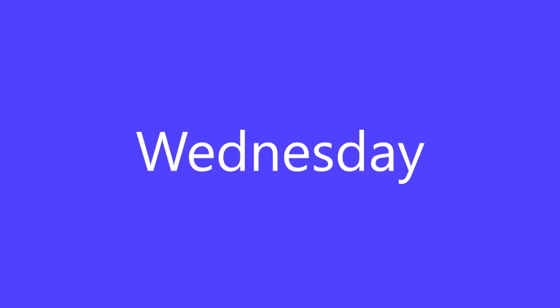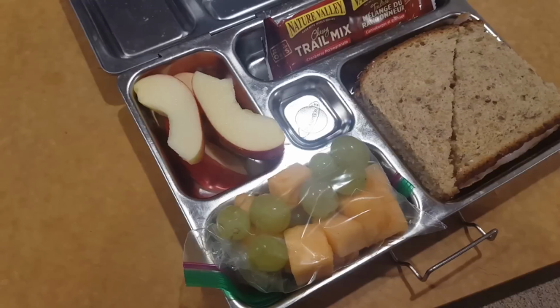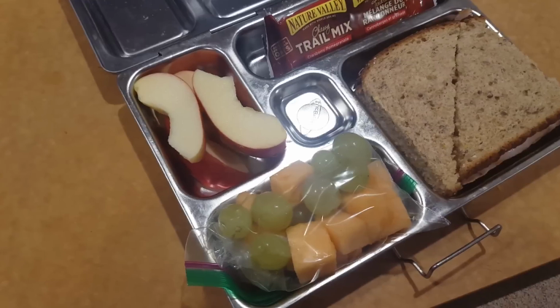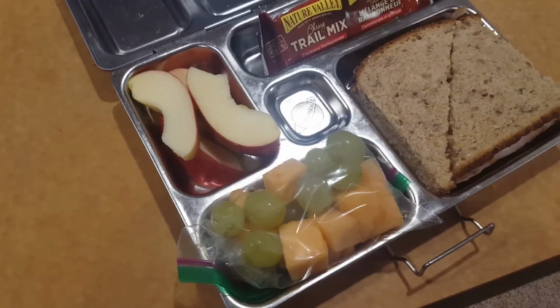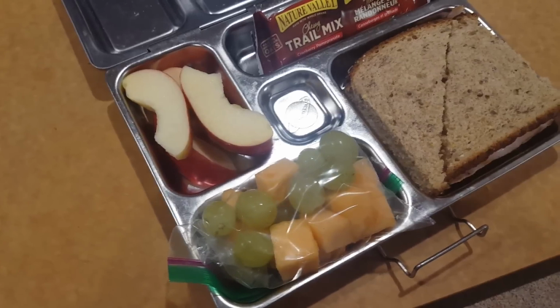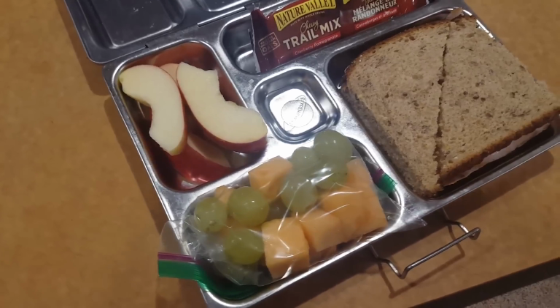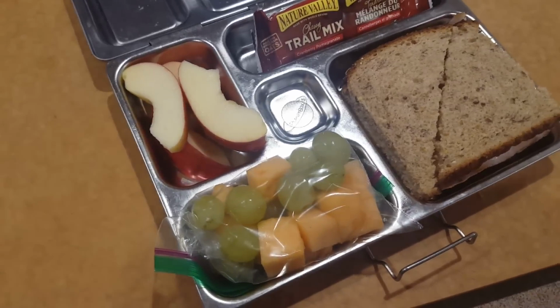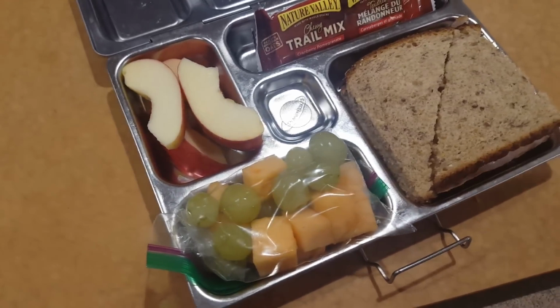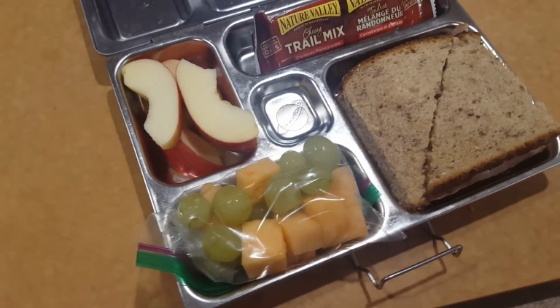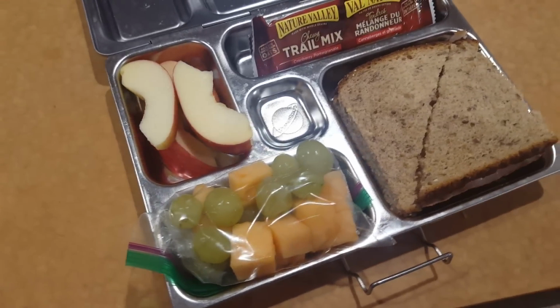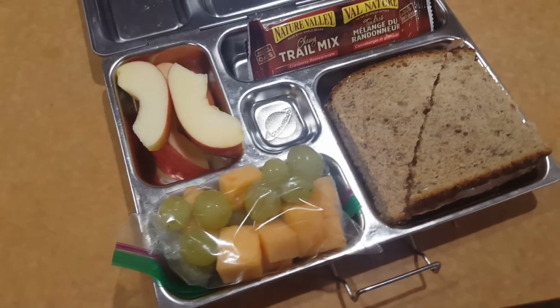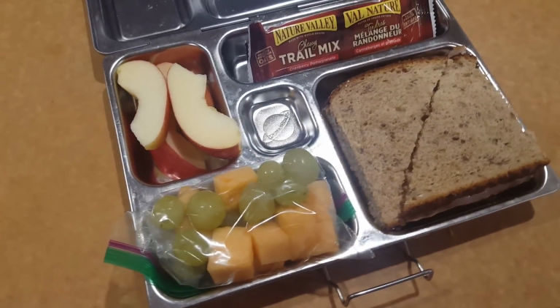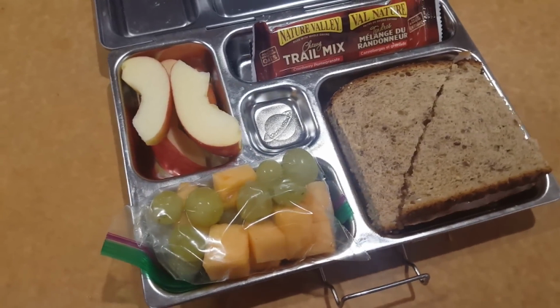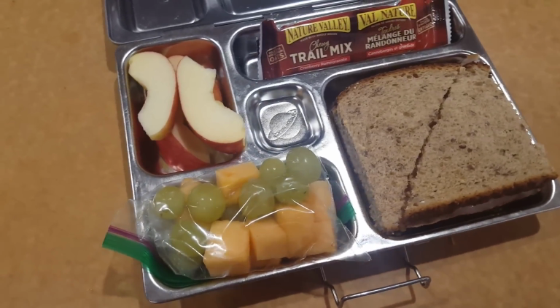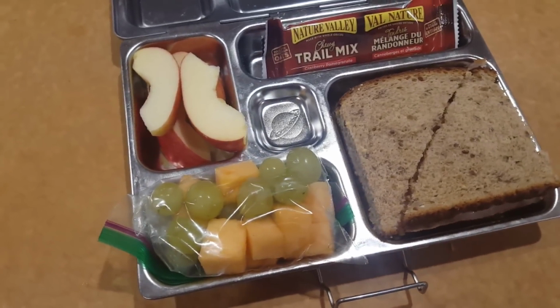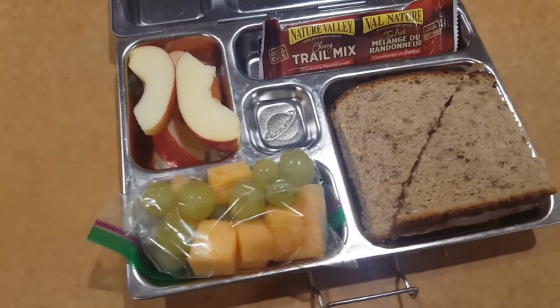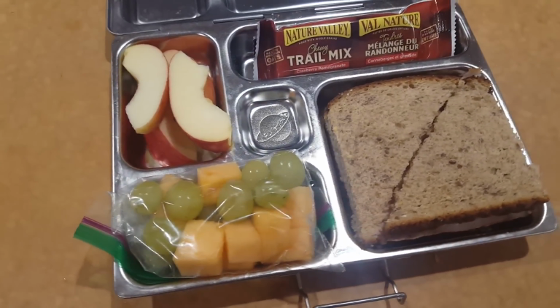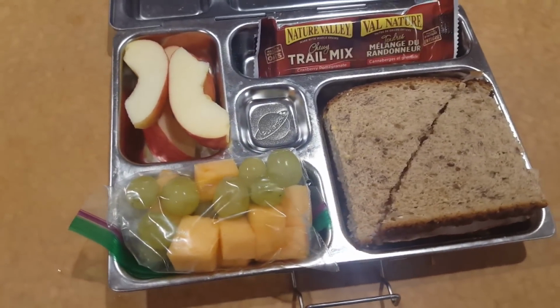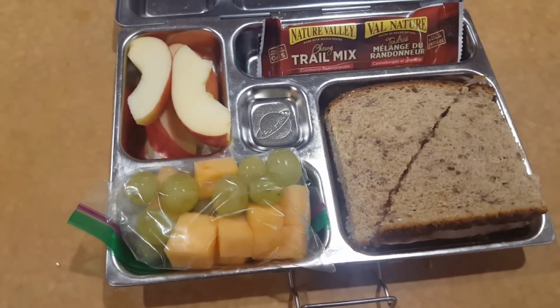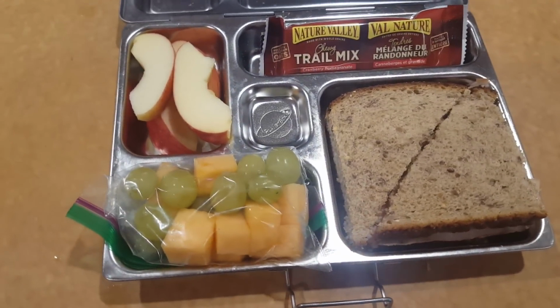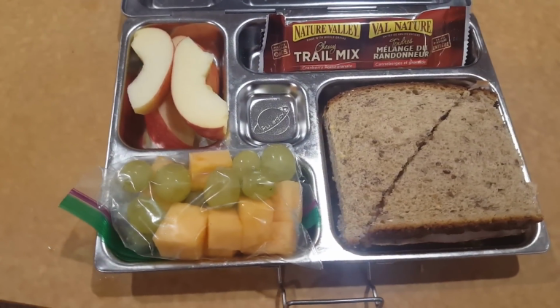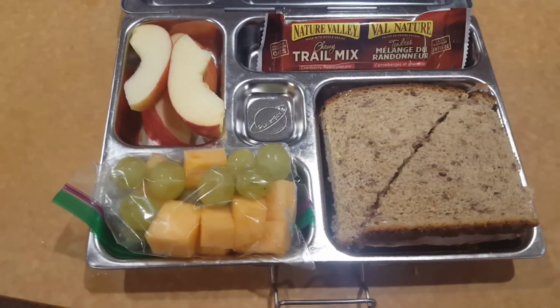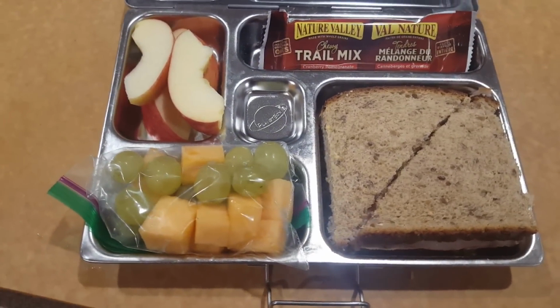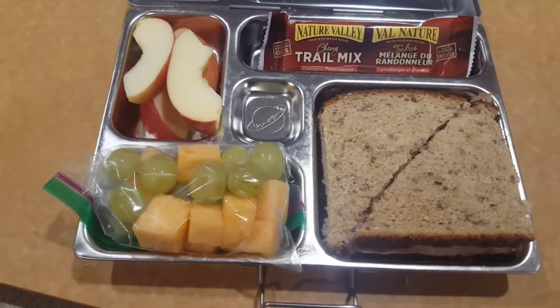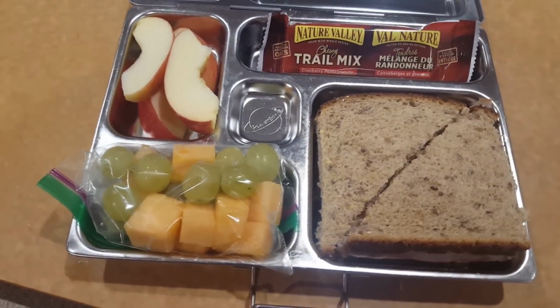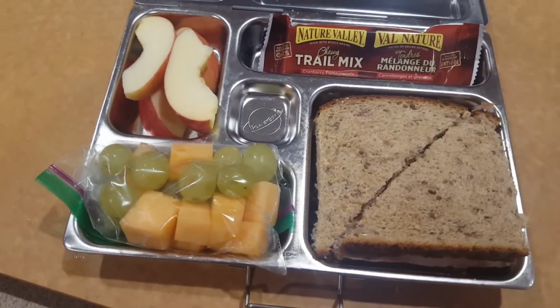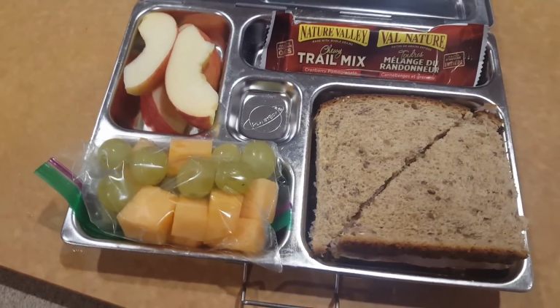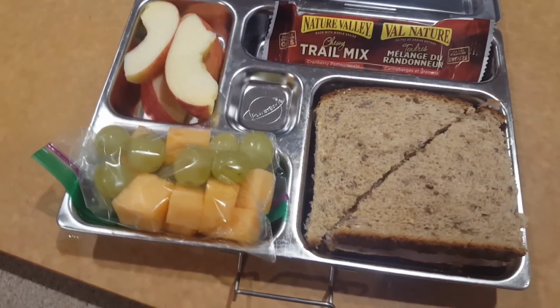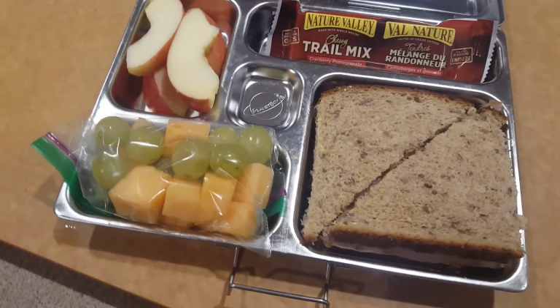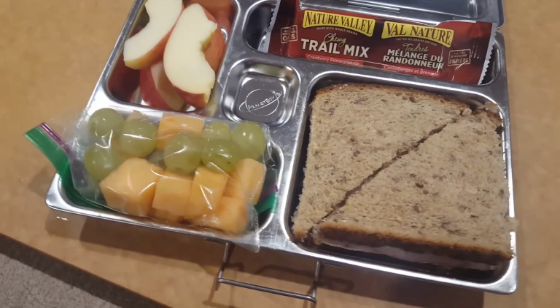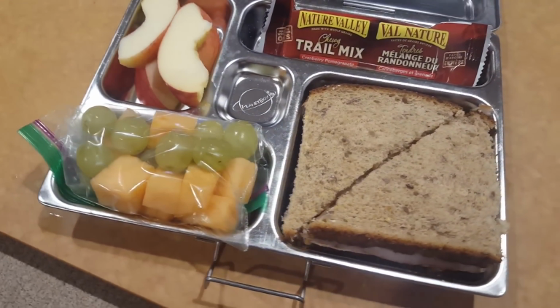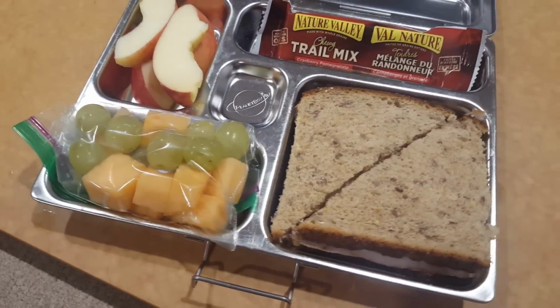Today for lunch Kayla is having a turkey and cheese sandwich on 12 grain bread with a granola bar, cantaloupe, grapes, and apples.